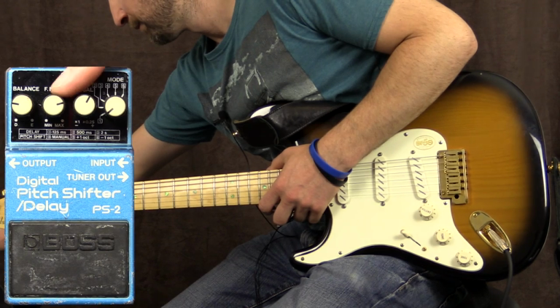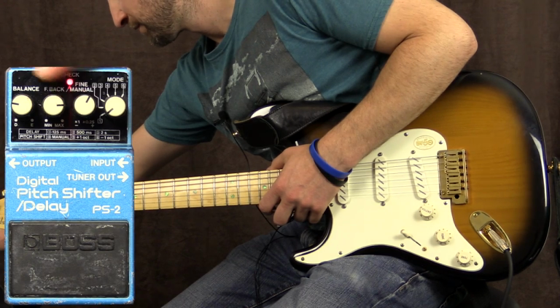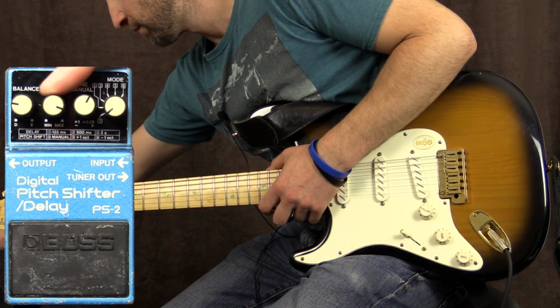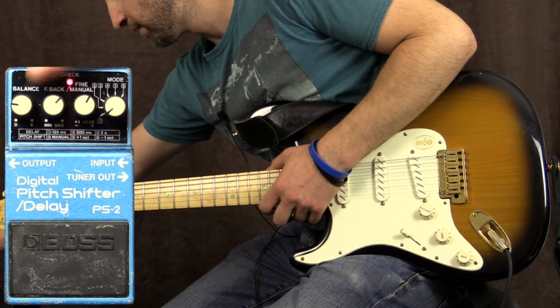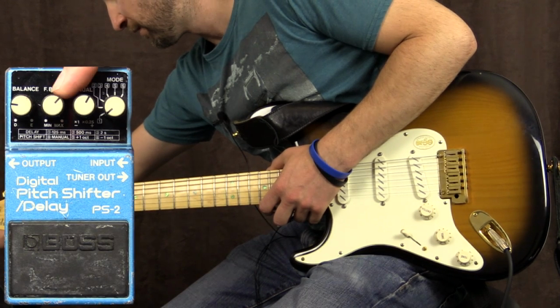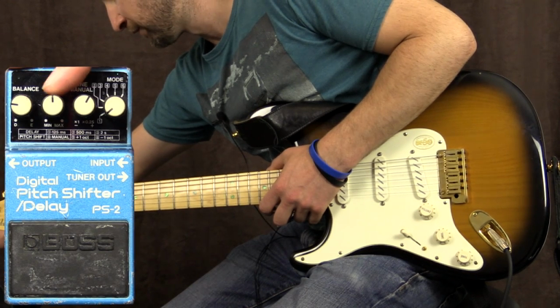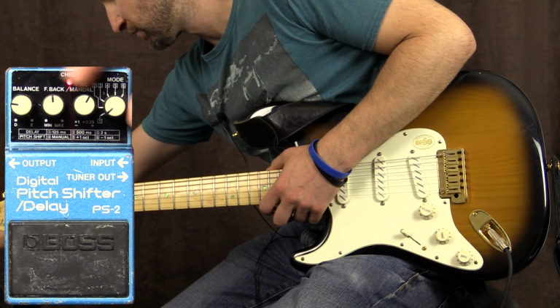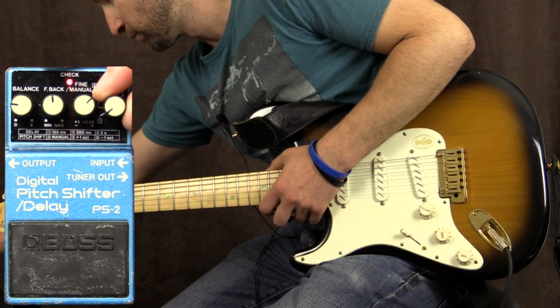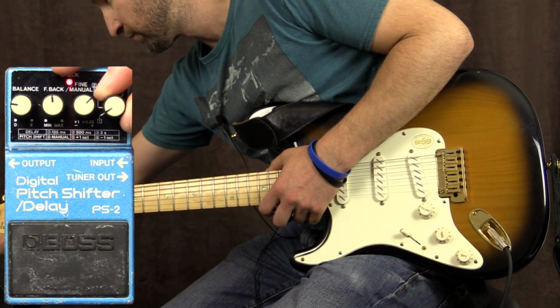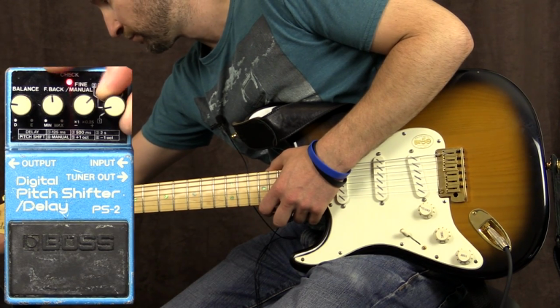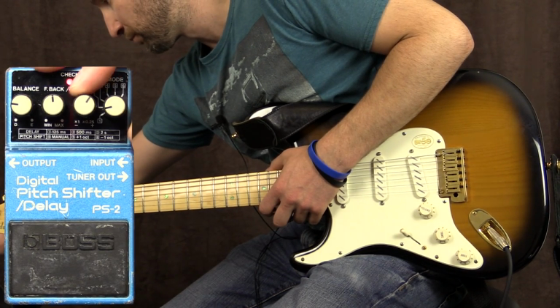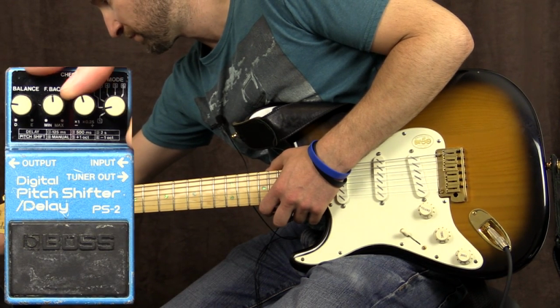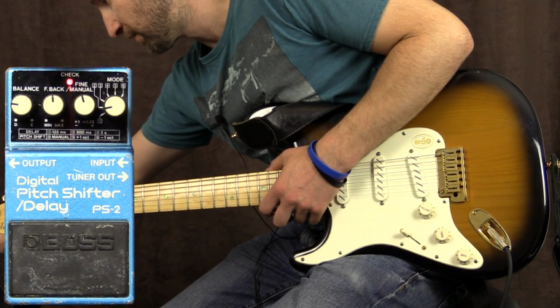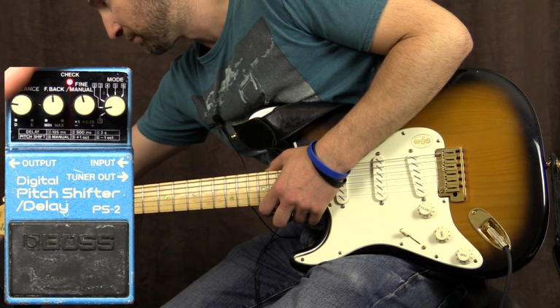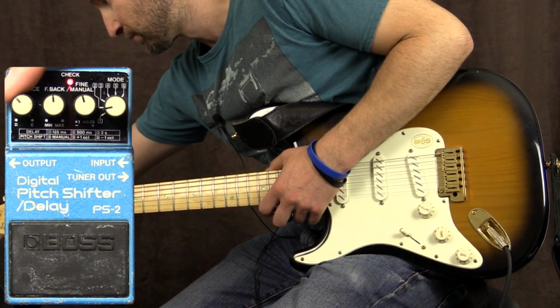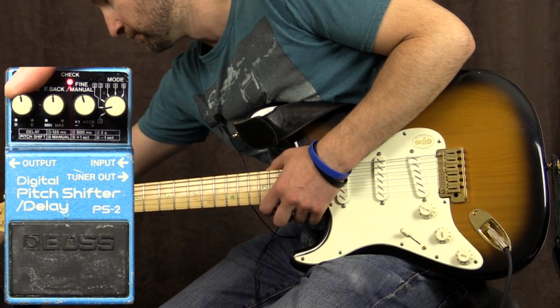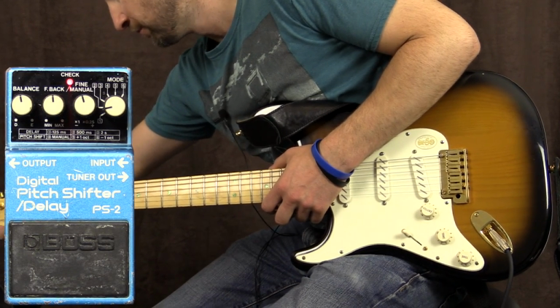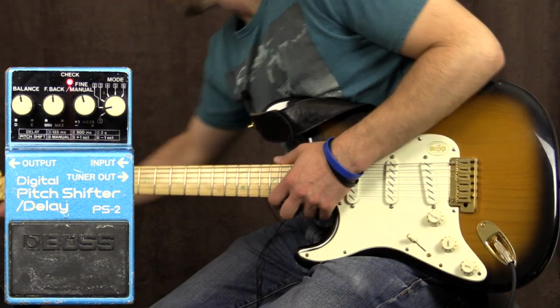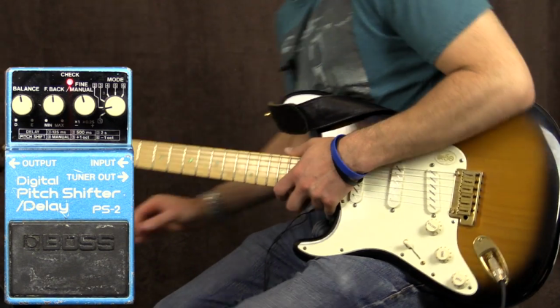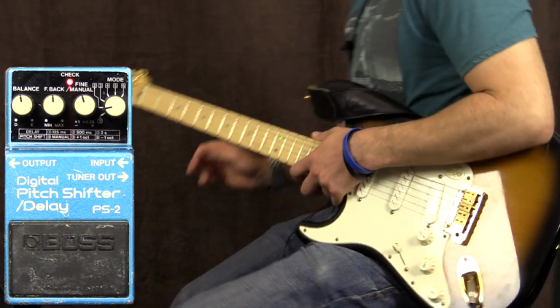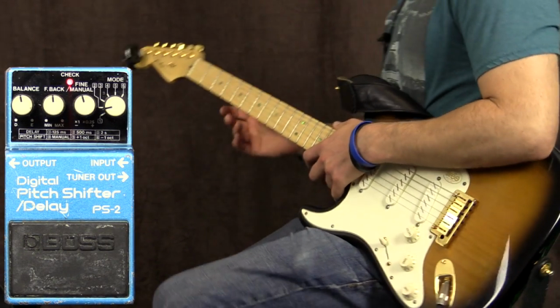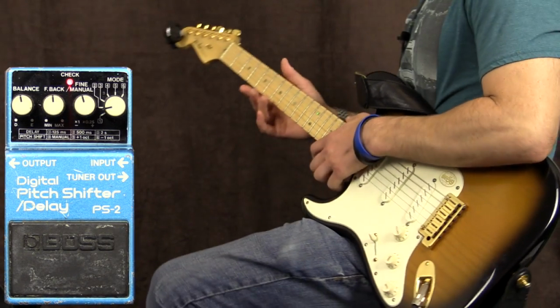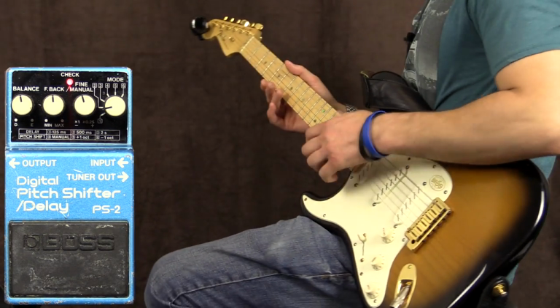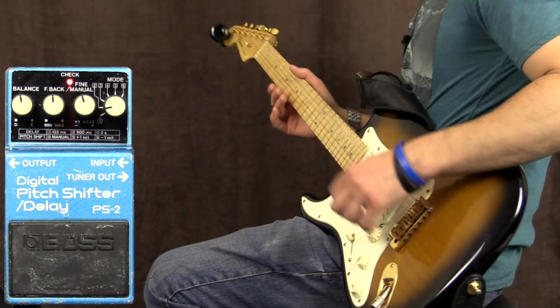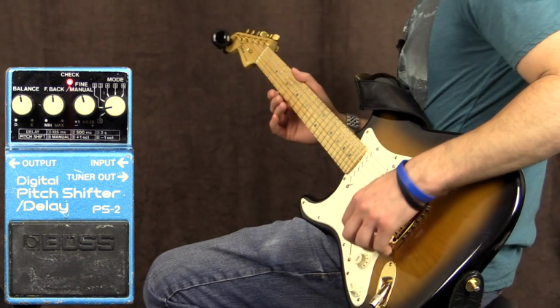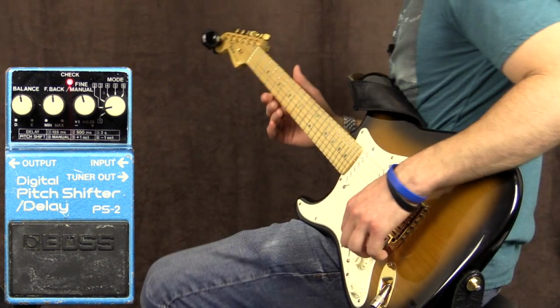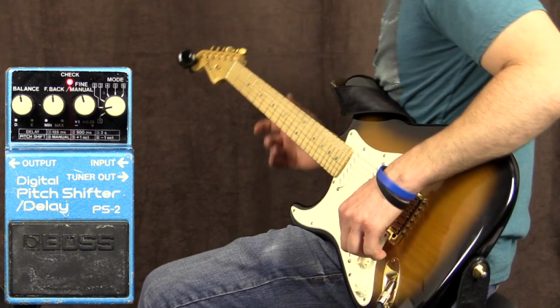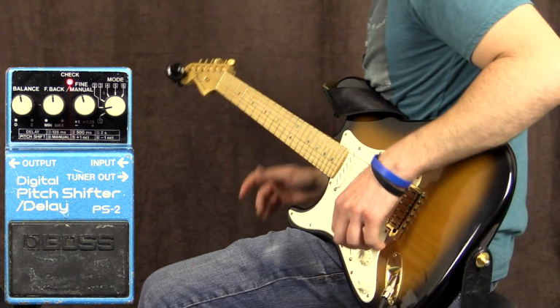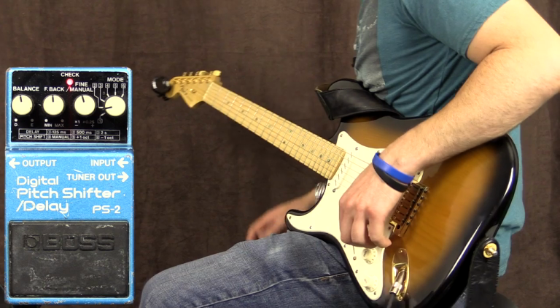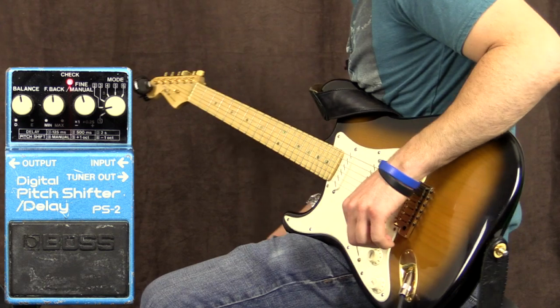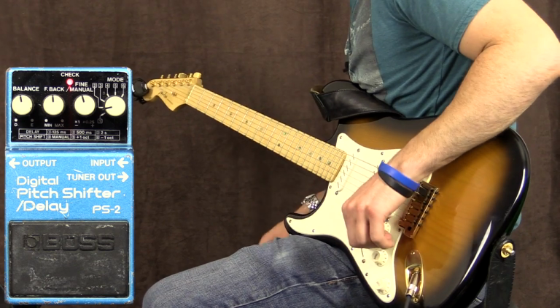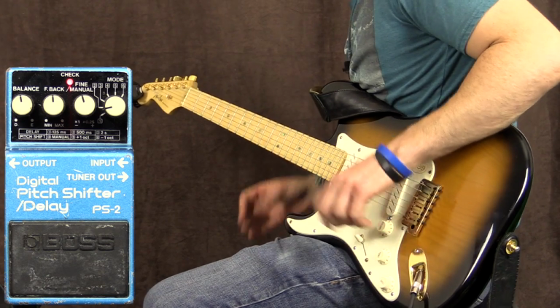Let's go ahead and flick the switch to preset number two, which is where it was set on the intro. This is my personal favourite.